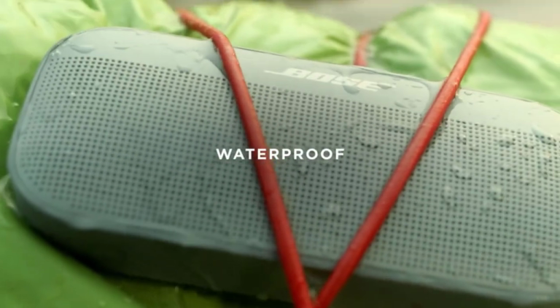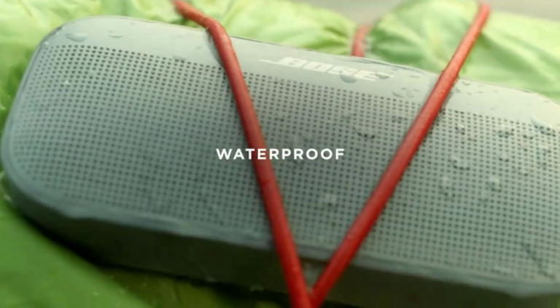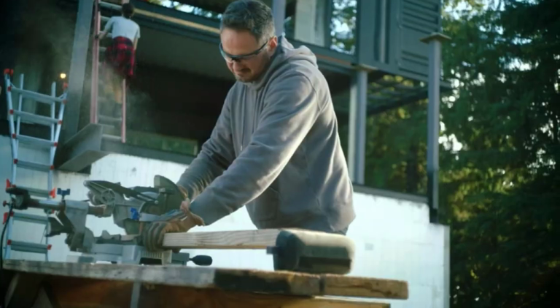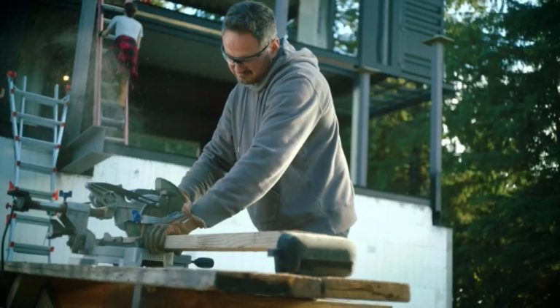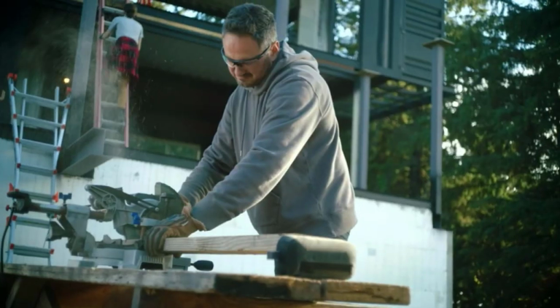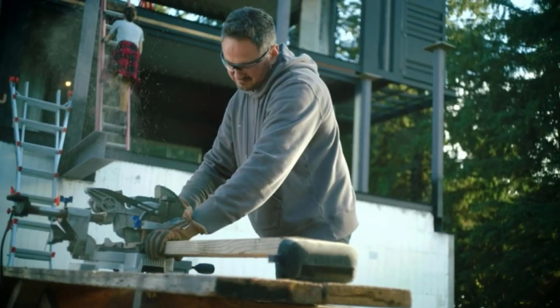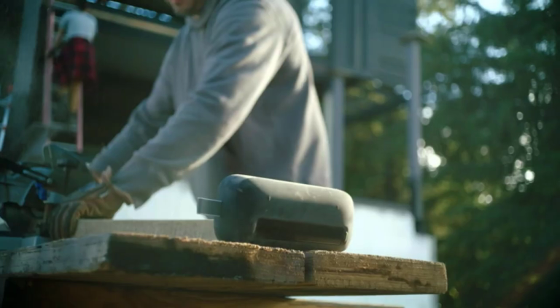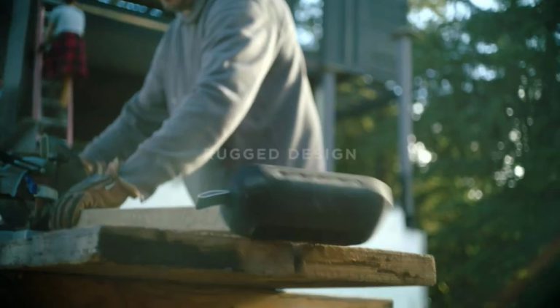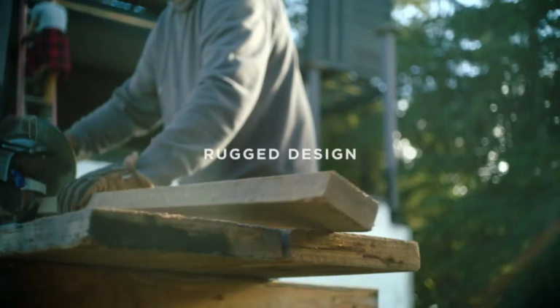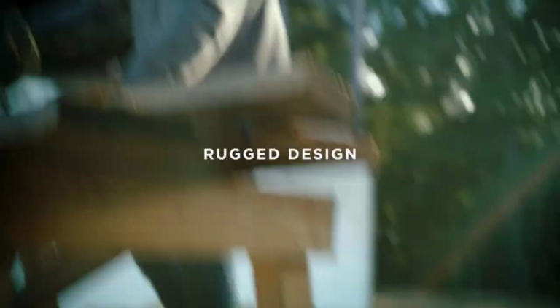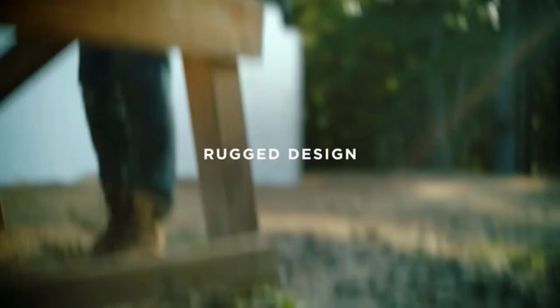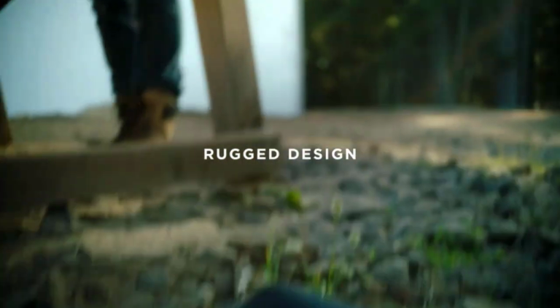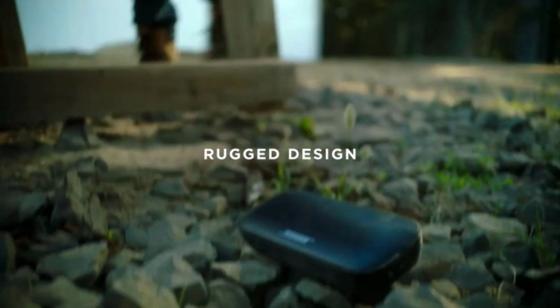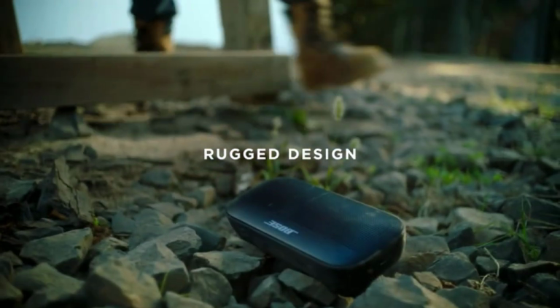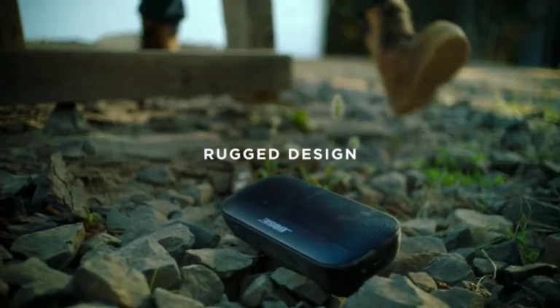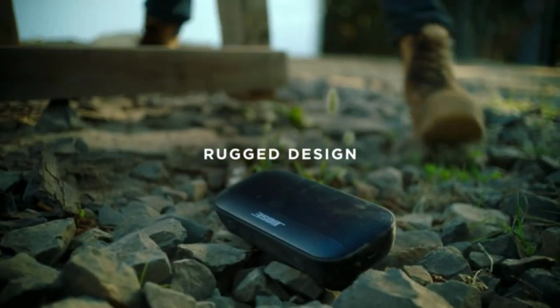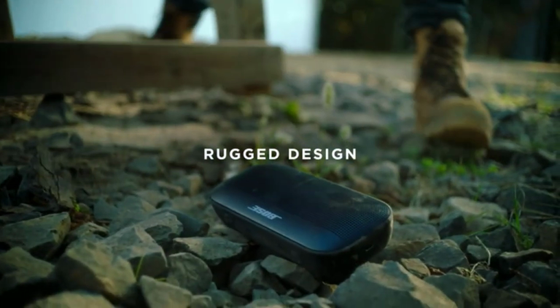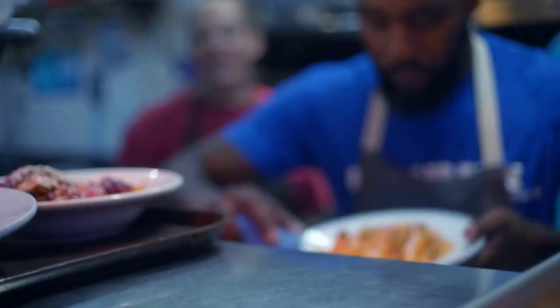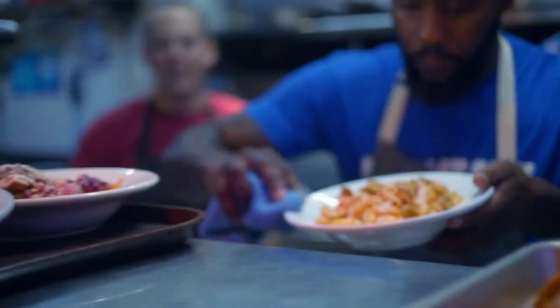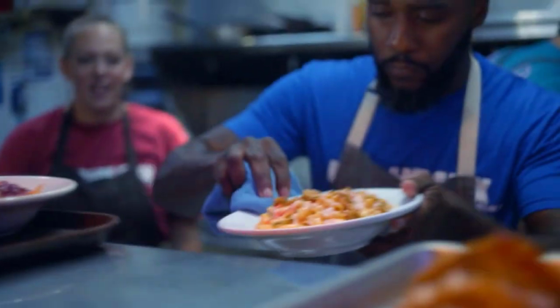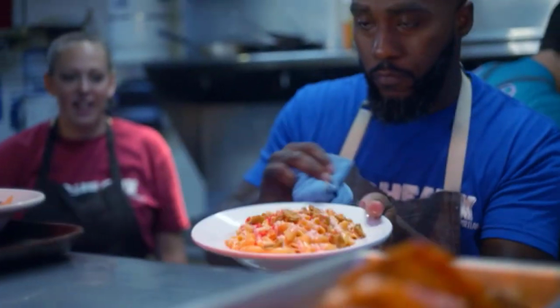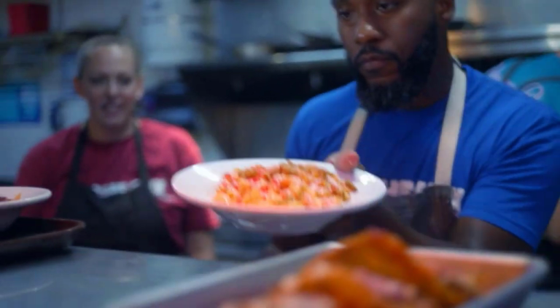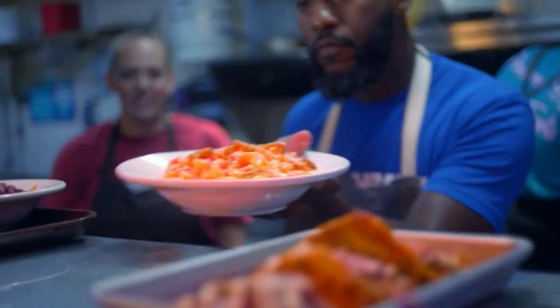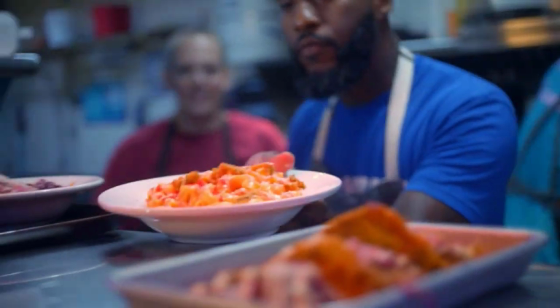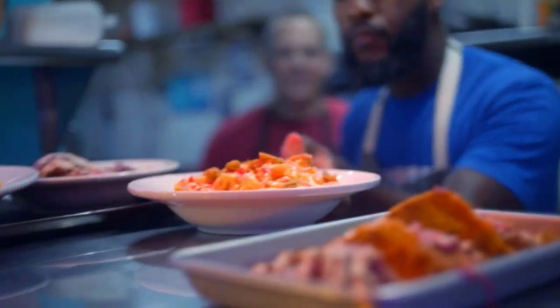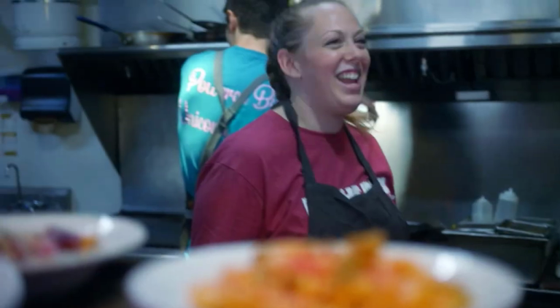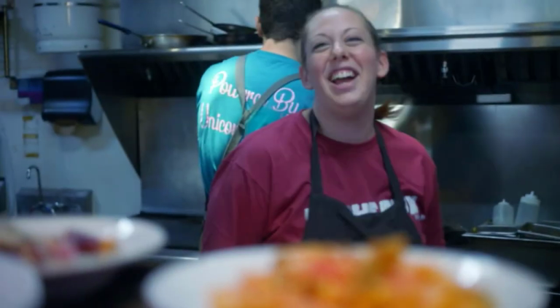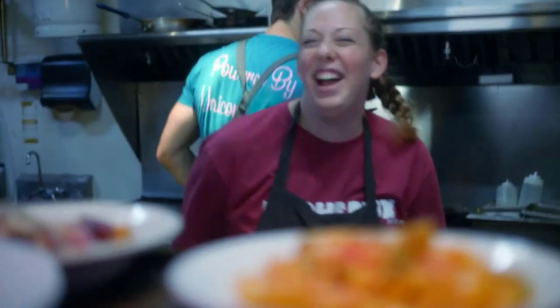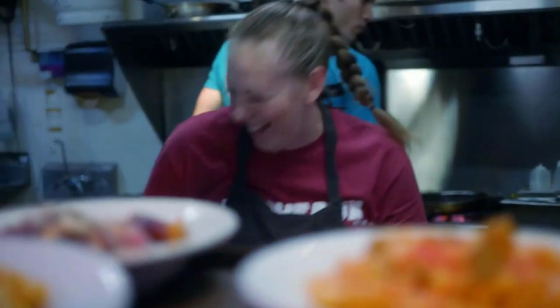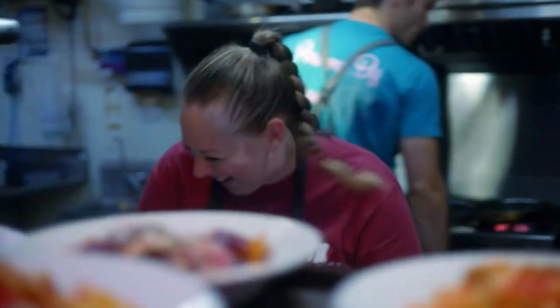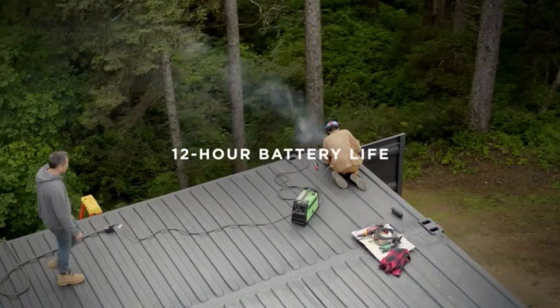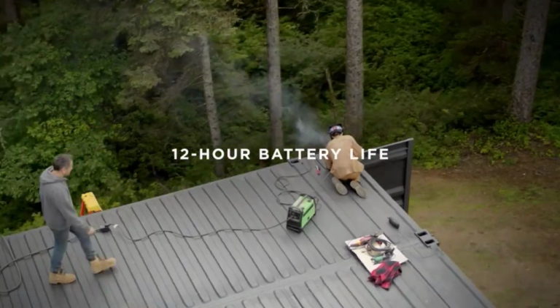Crafted and sealed with waterproof materials, it even floats, making it ideal for outdoor adventures.